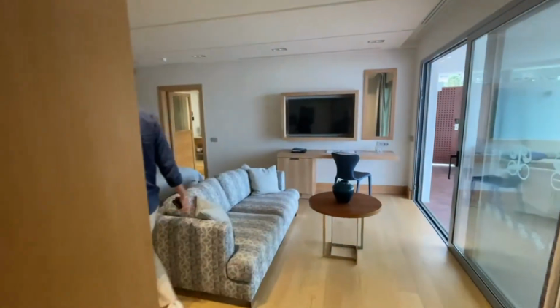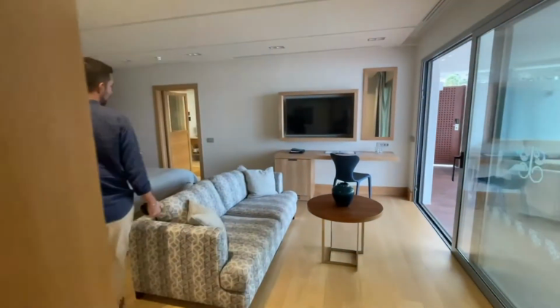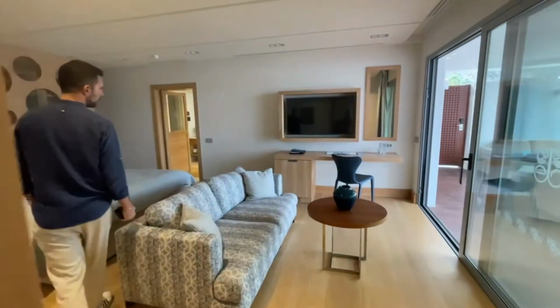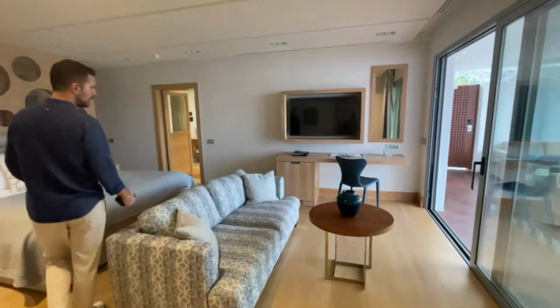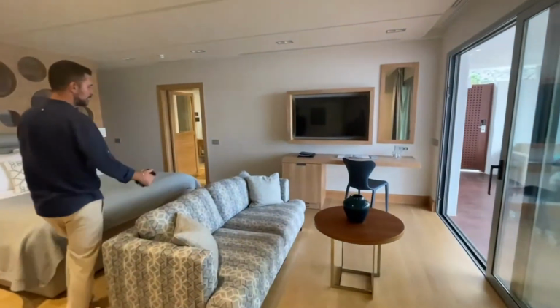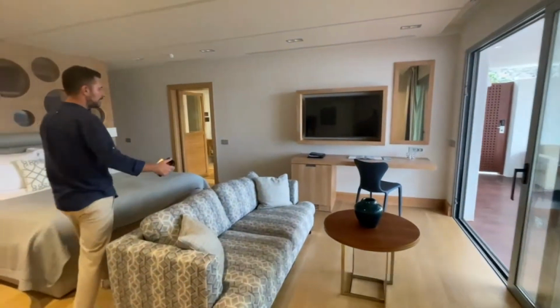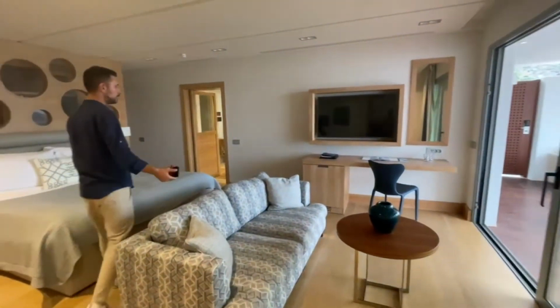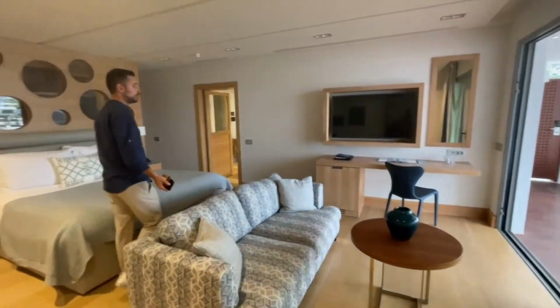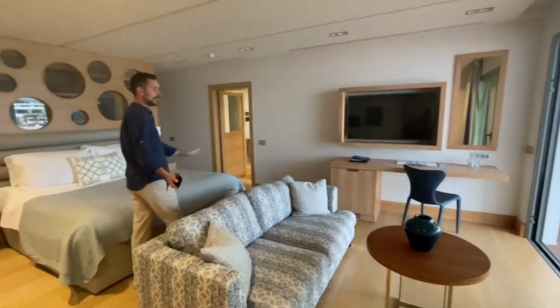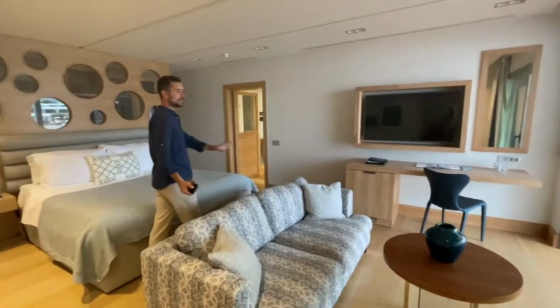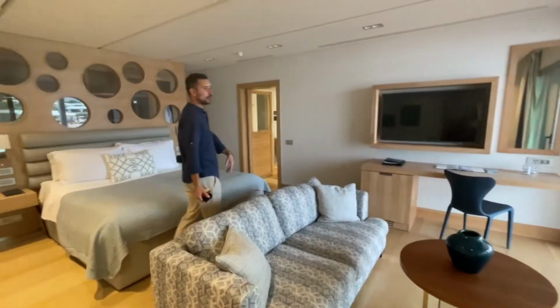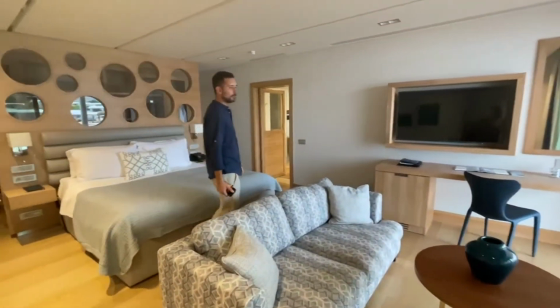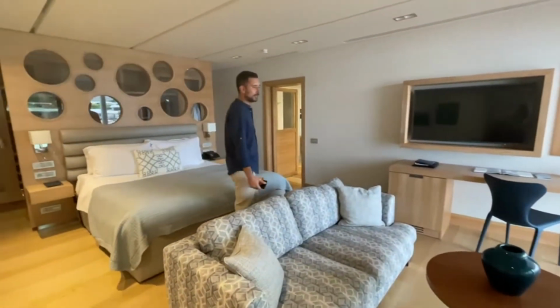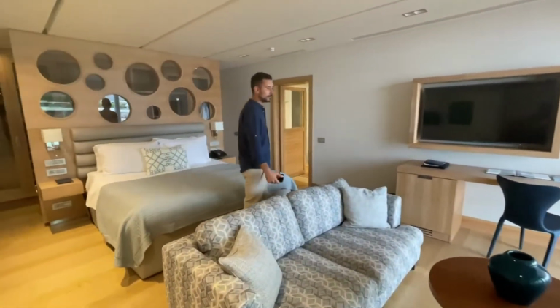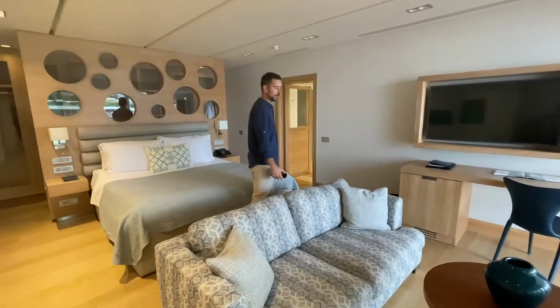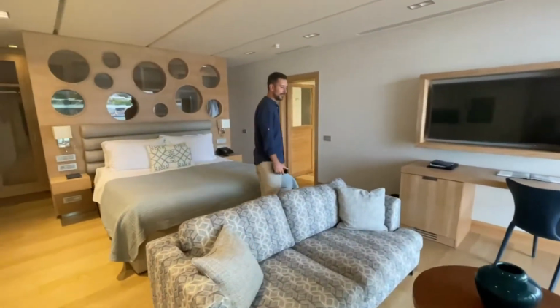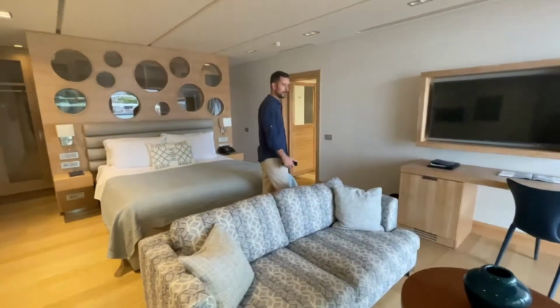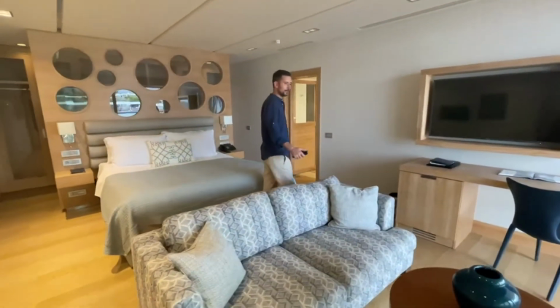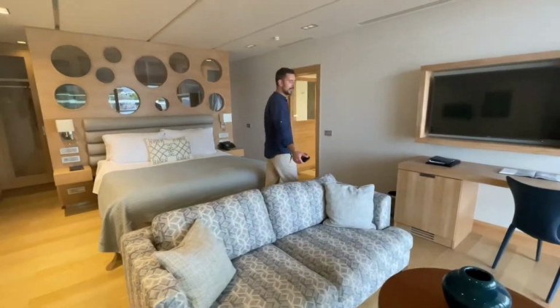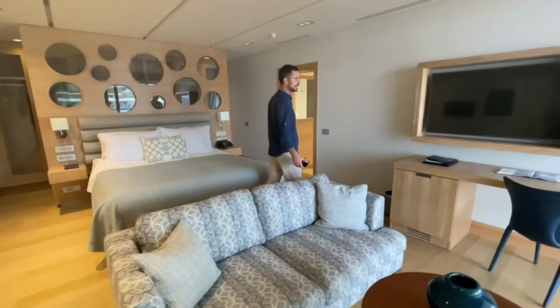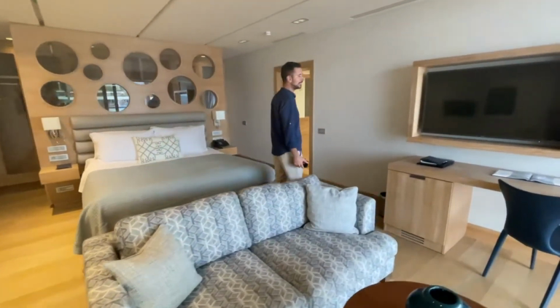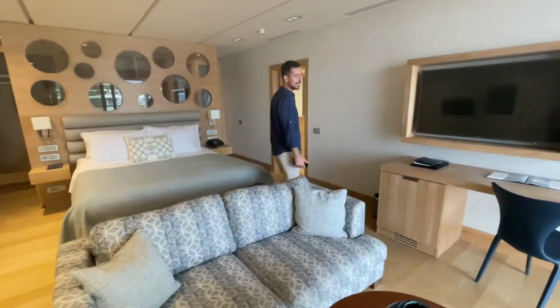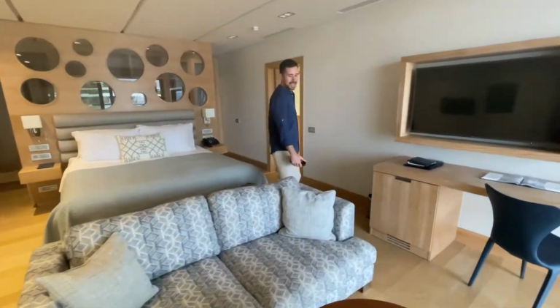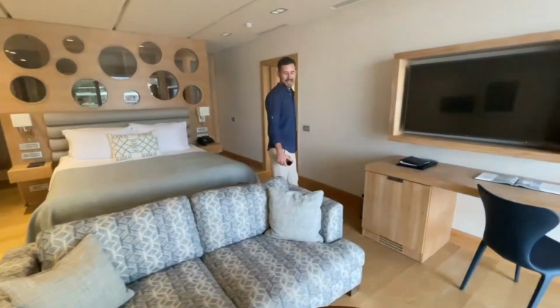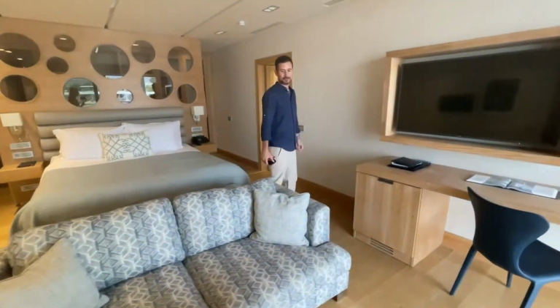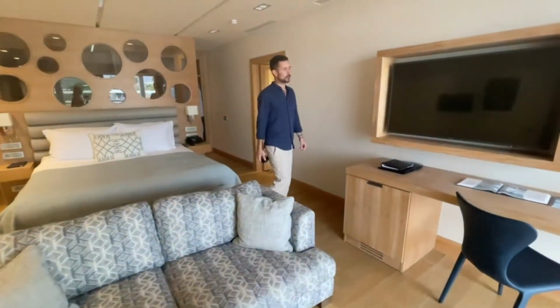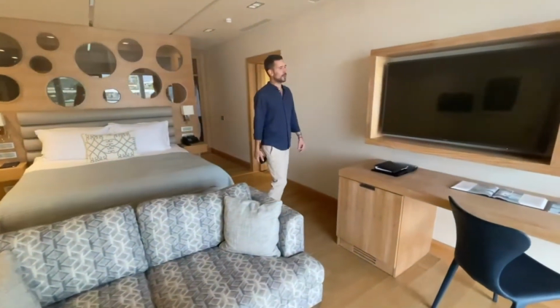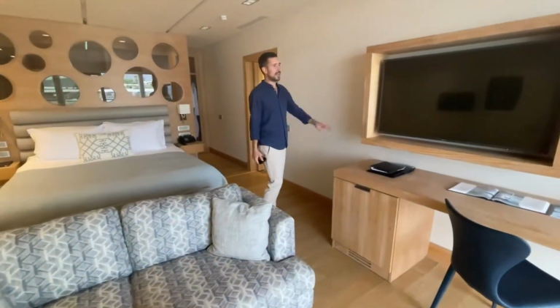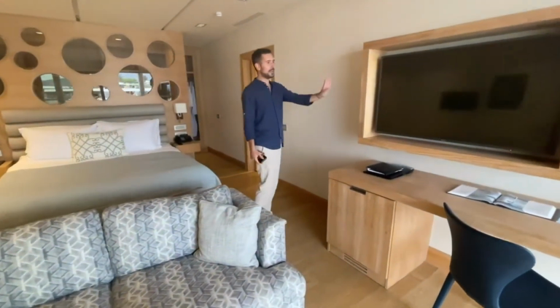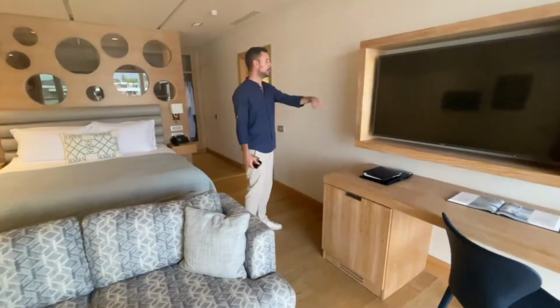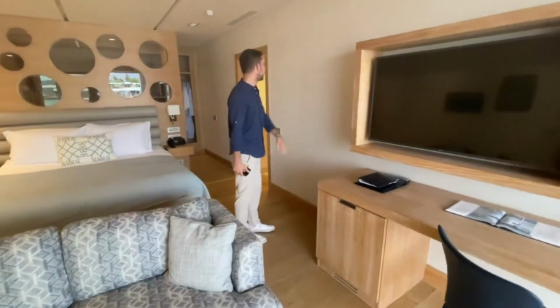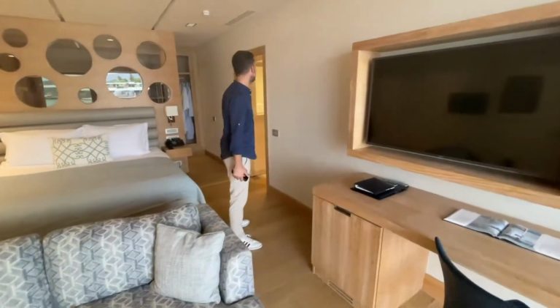So you have the master bedroom, nice open plan configuration, a nice relaxing sofa area, and a huge TV.